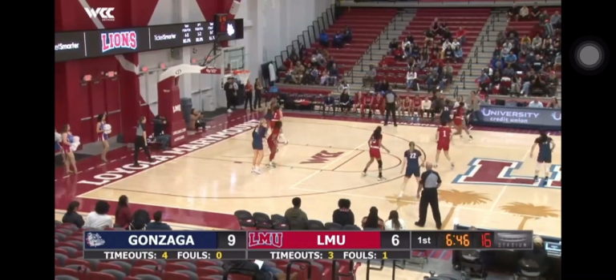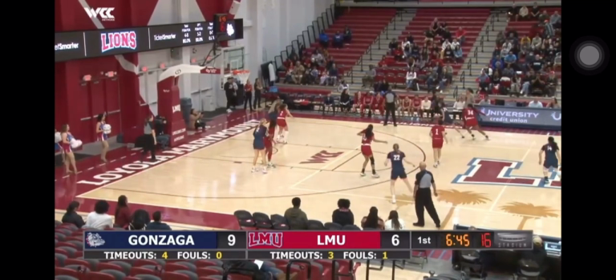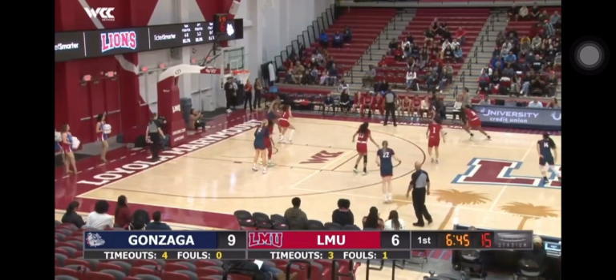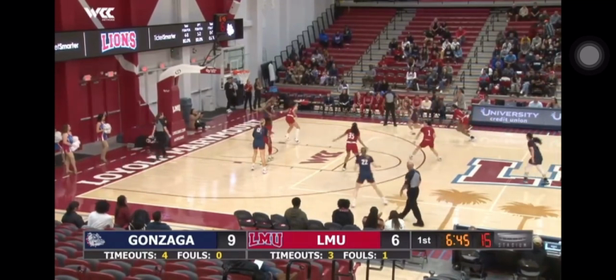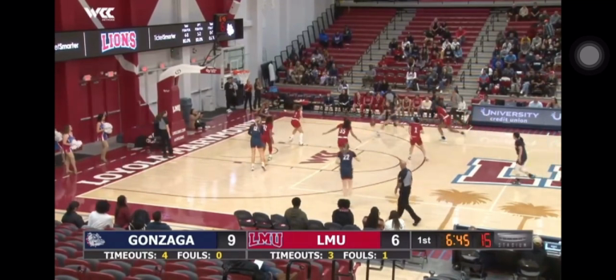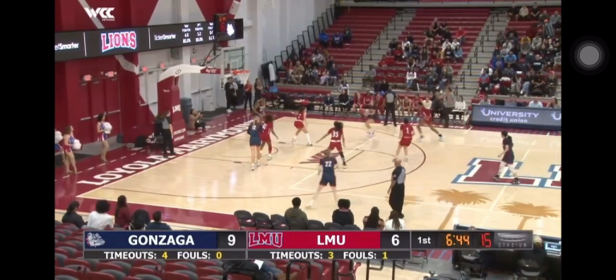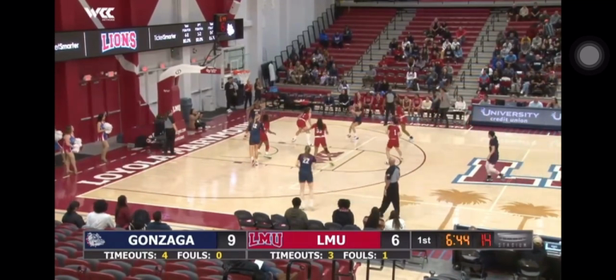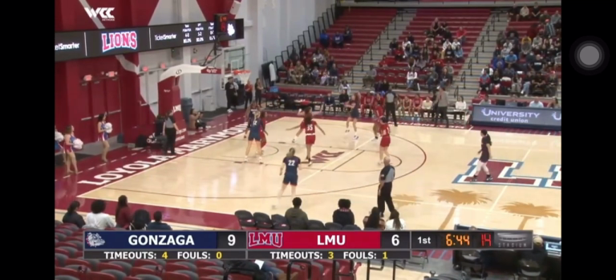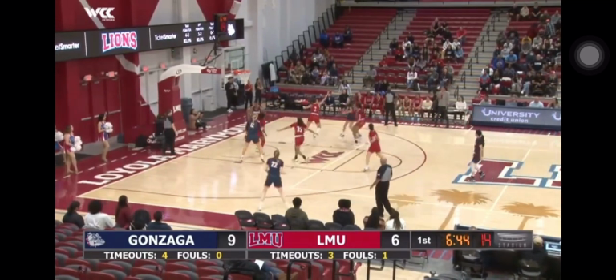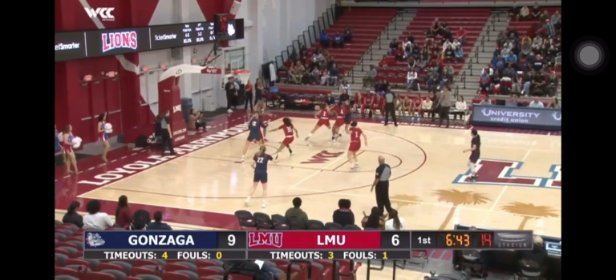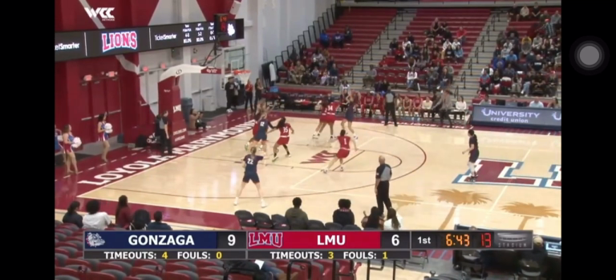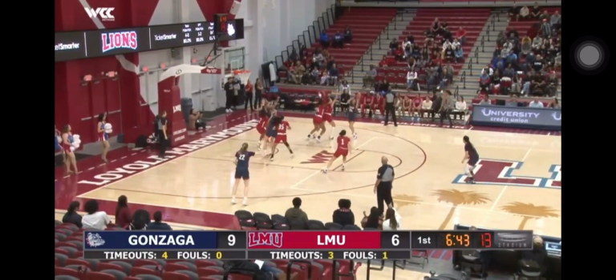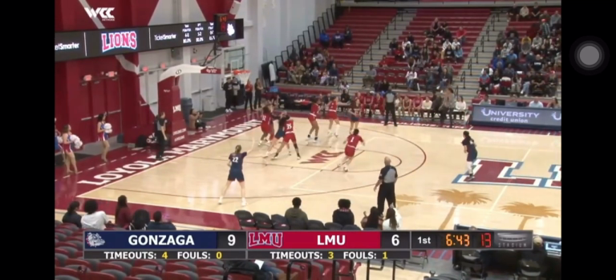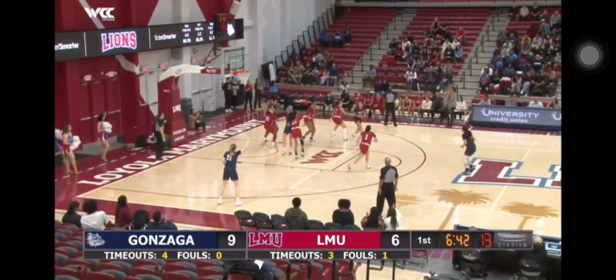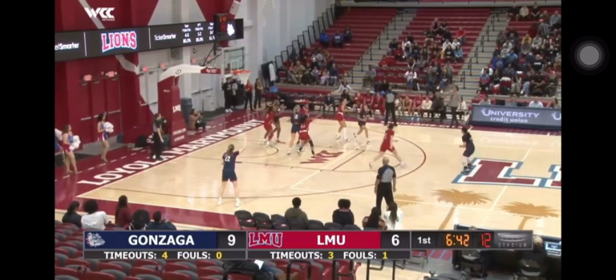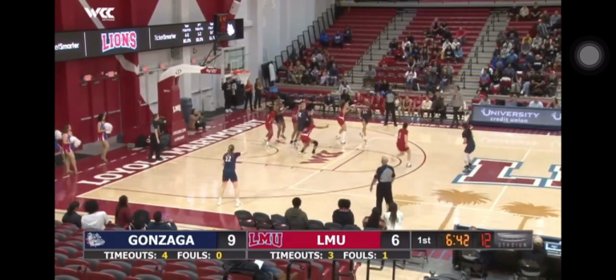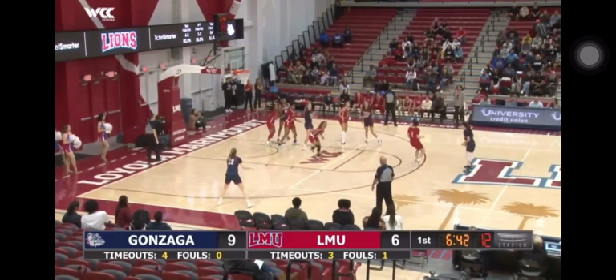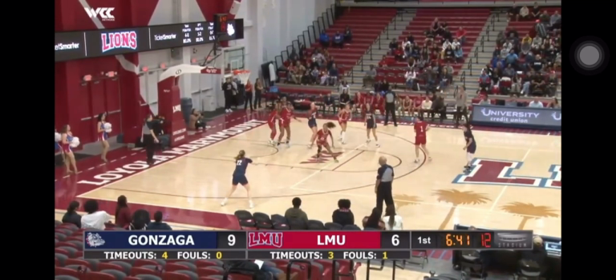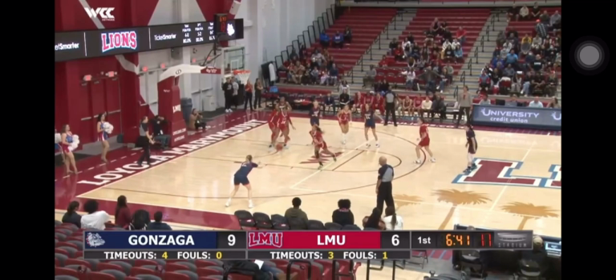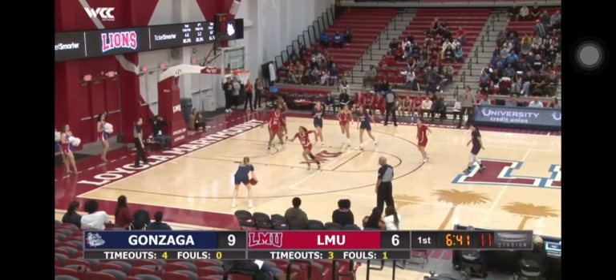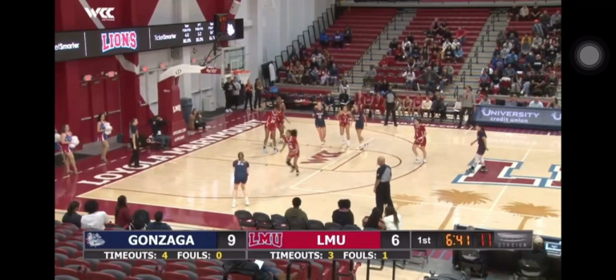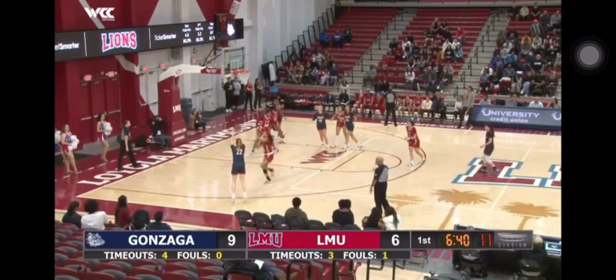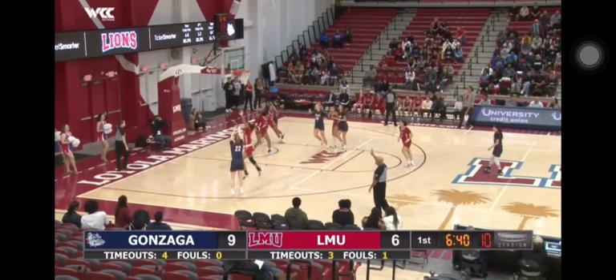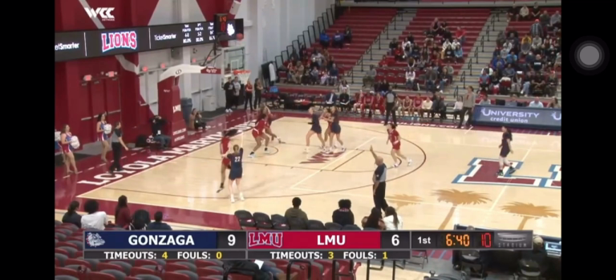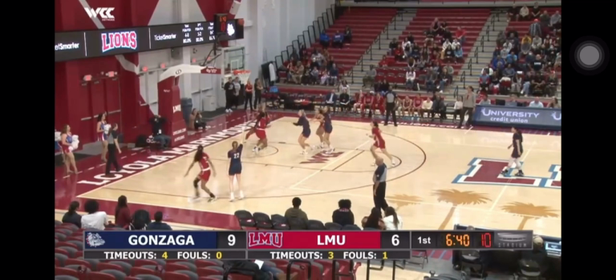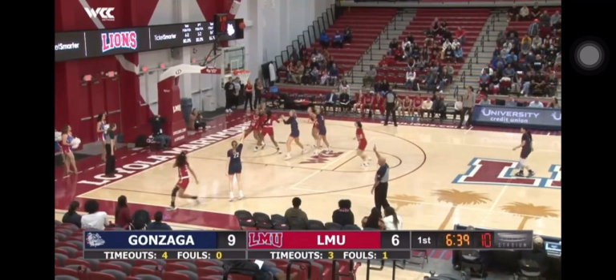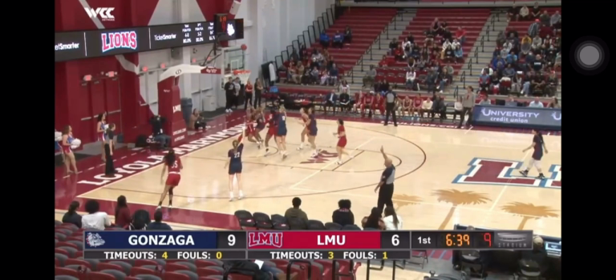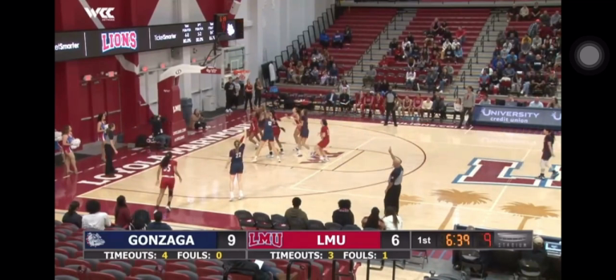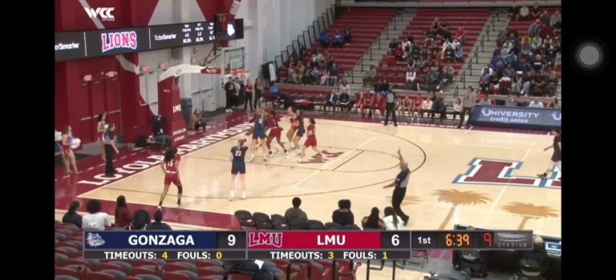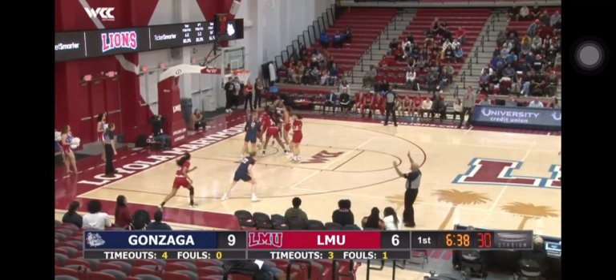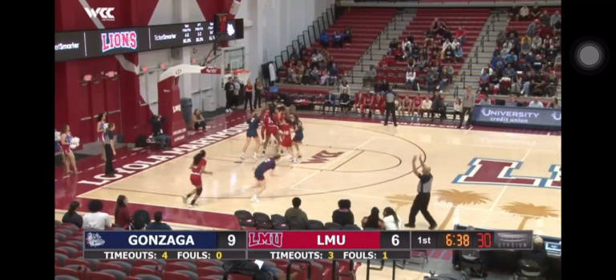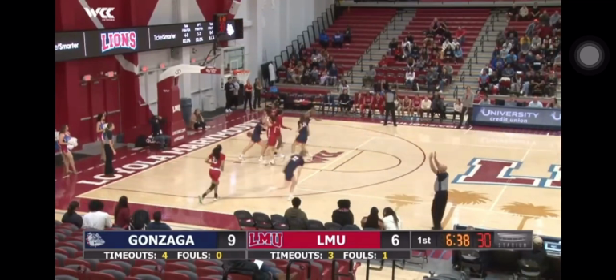Almost a takeaway by Clark. It's Williams instead, almost a travel. Maxwell left wide open on the wing and she's going to hit it down.